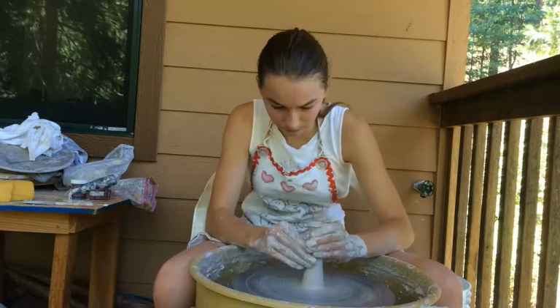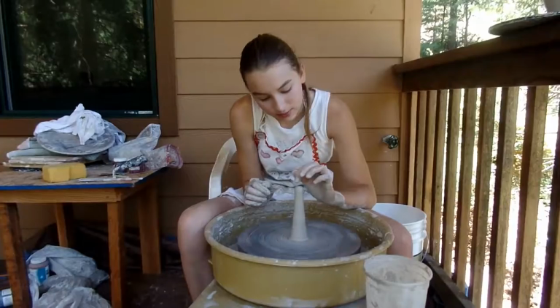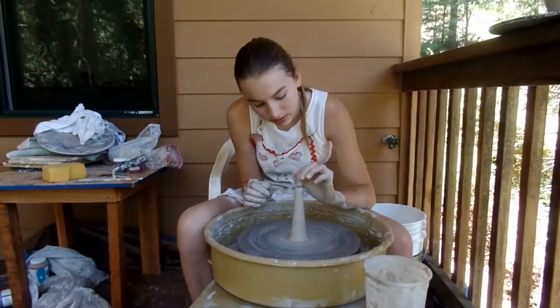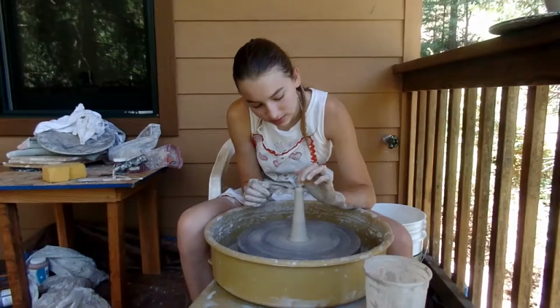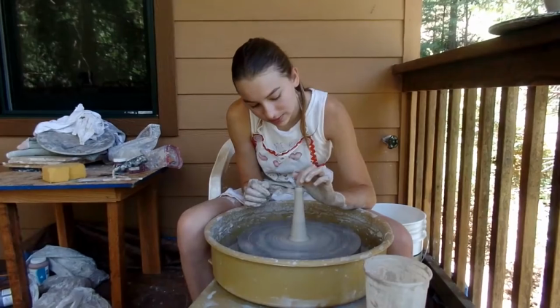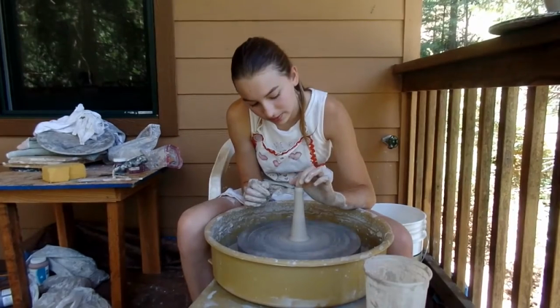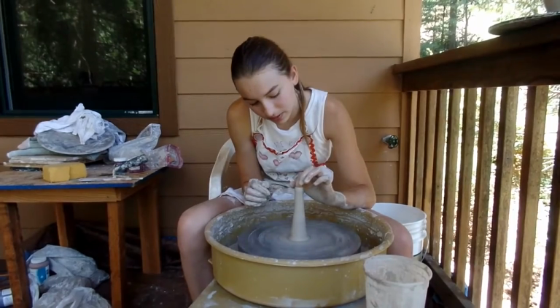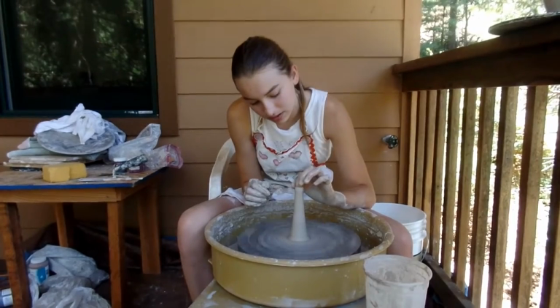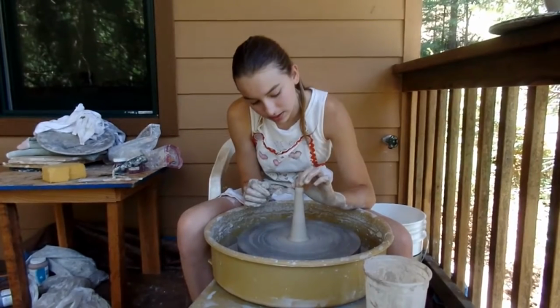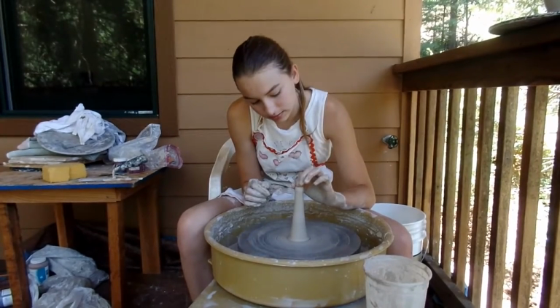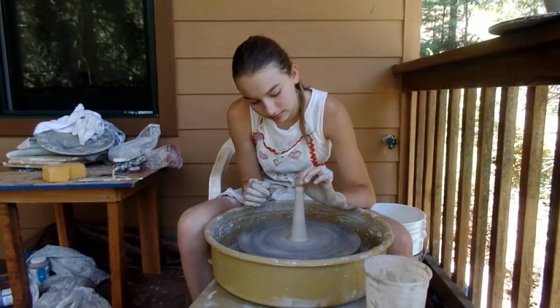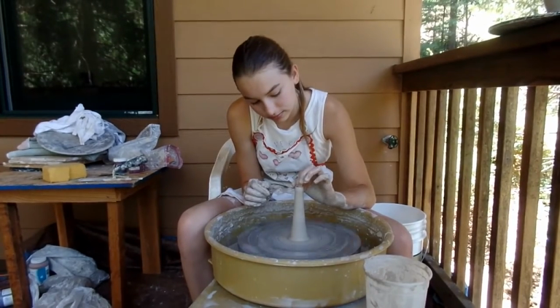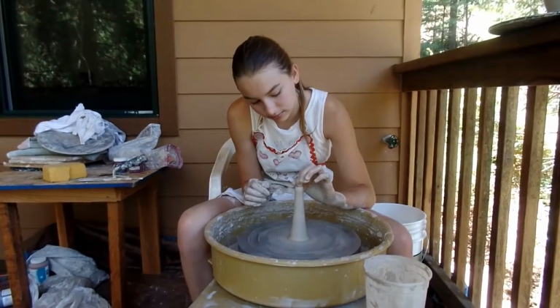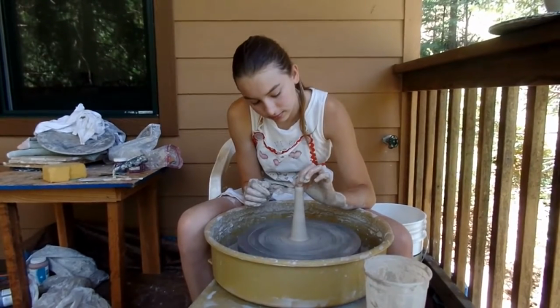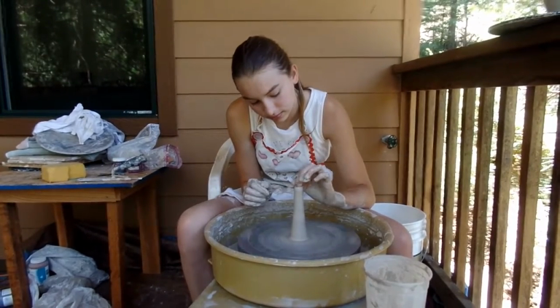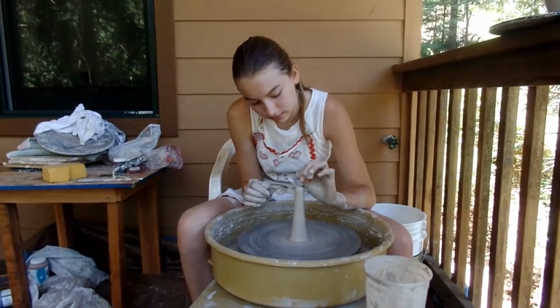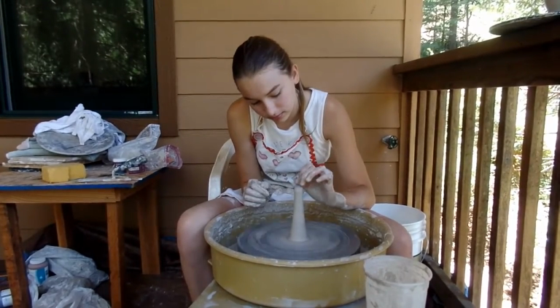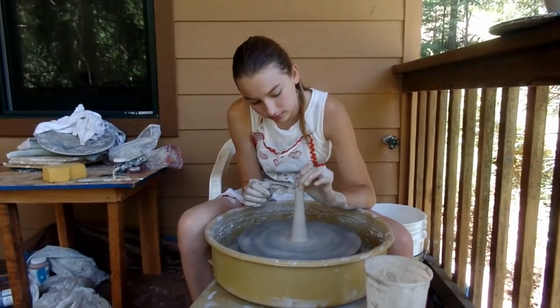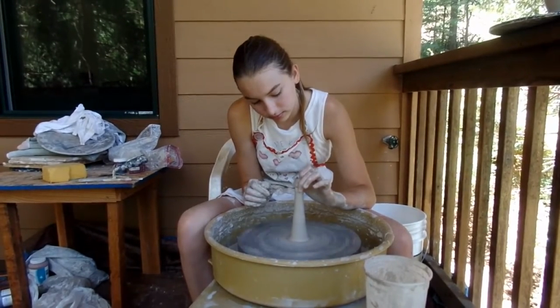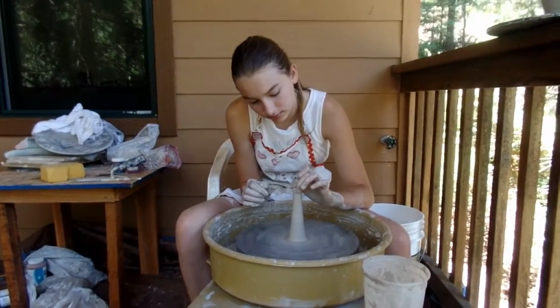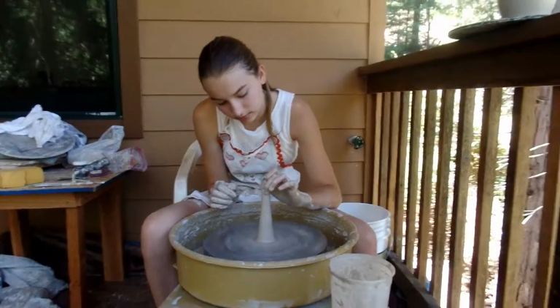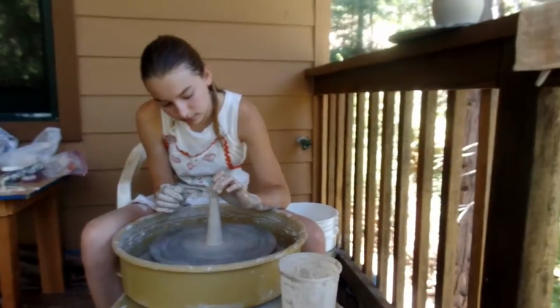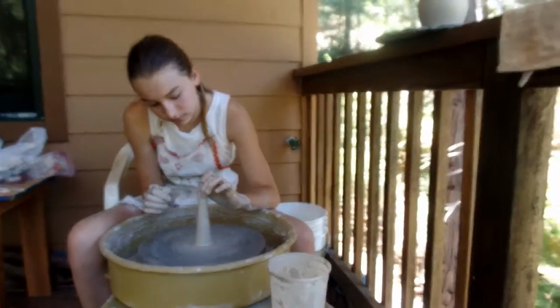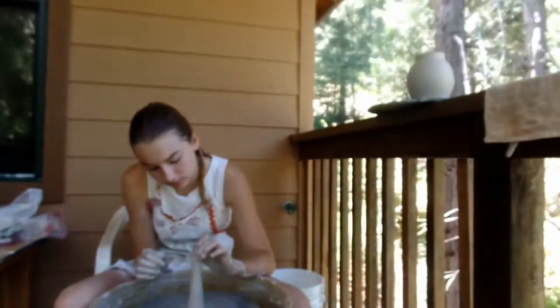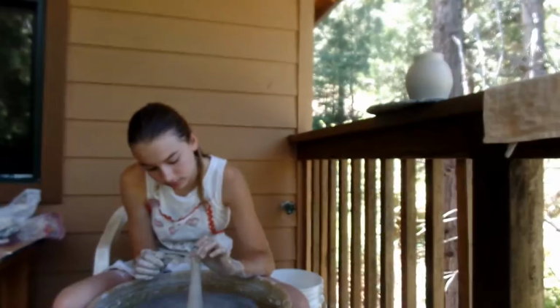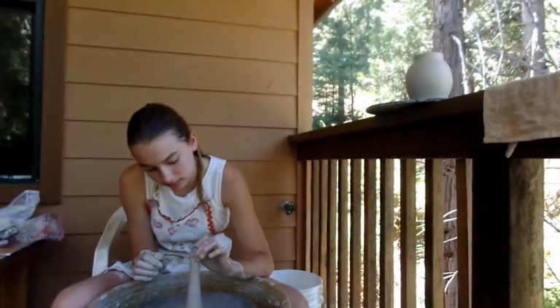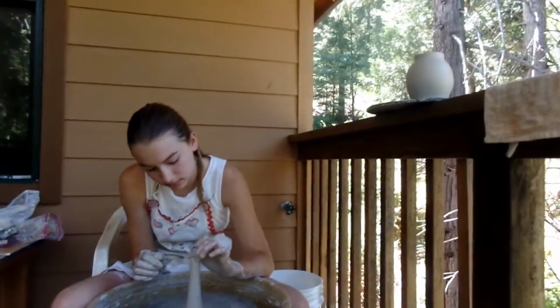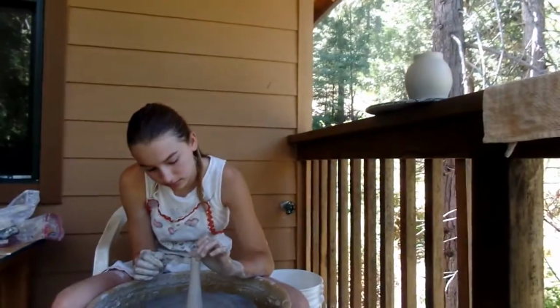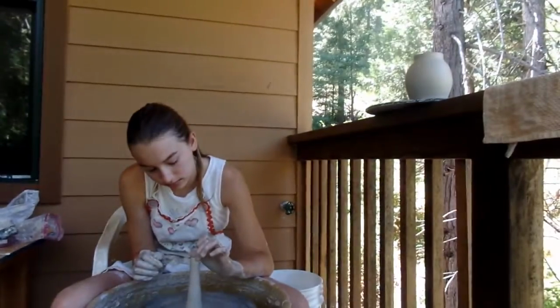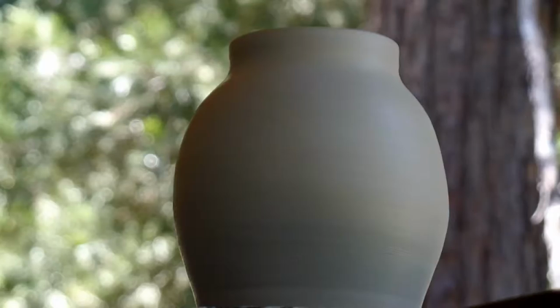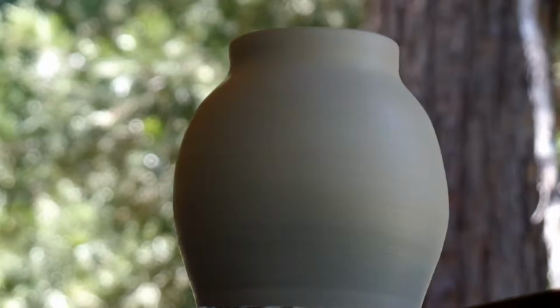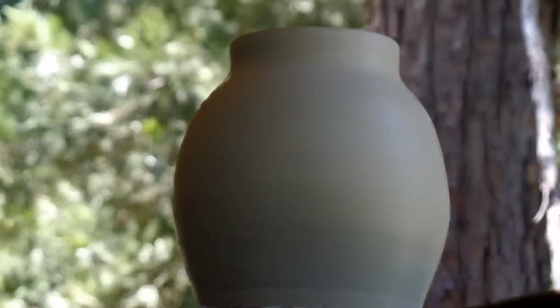I'm just finishing my spout for my teapot. The teapot is right up there. There it is.